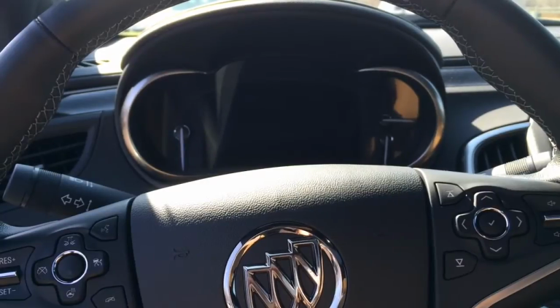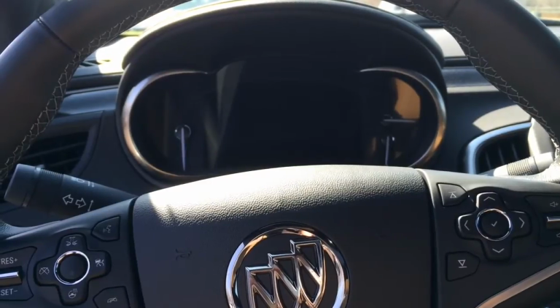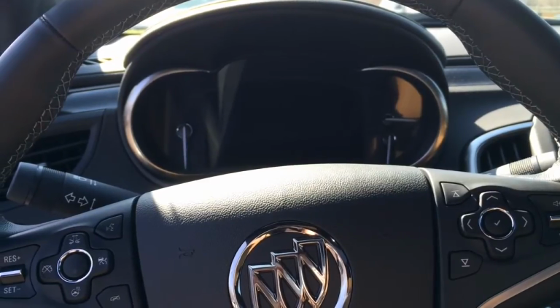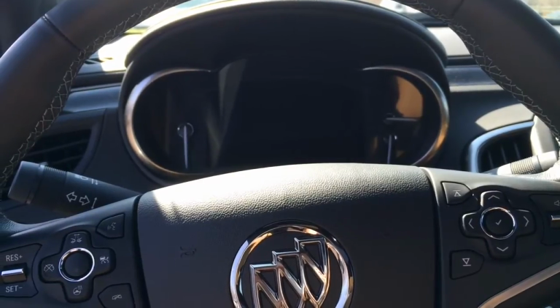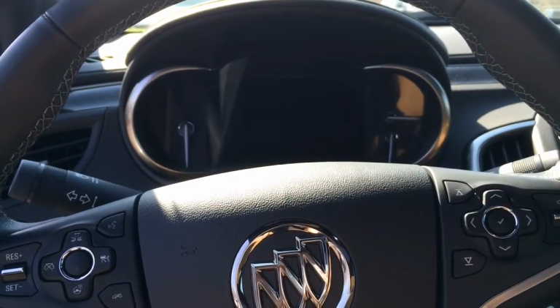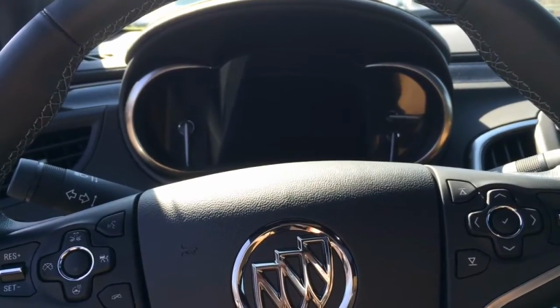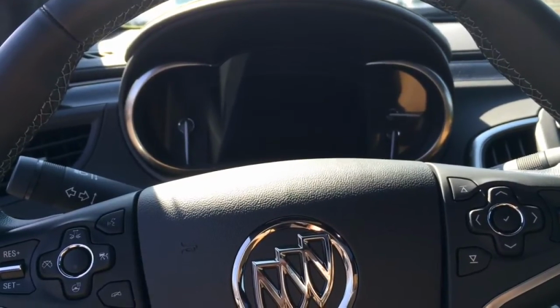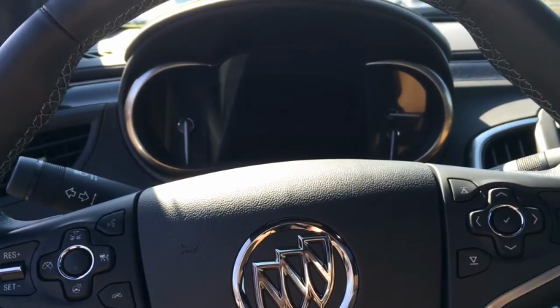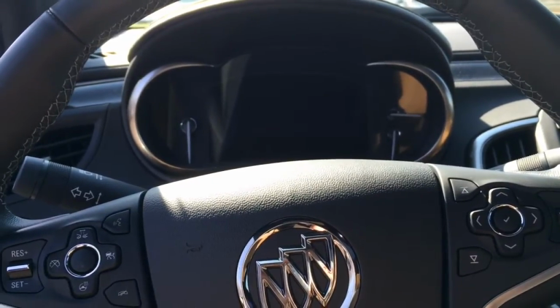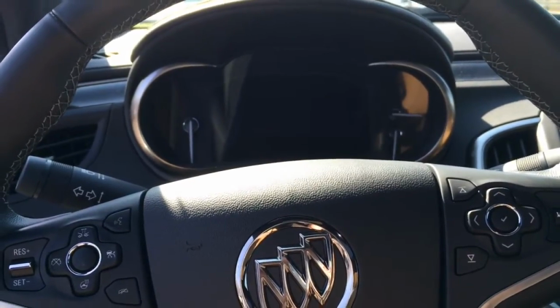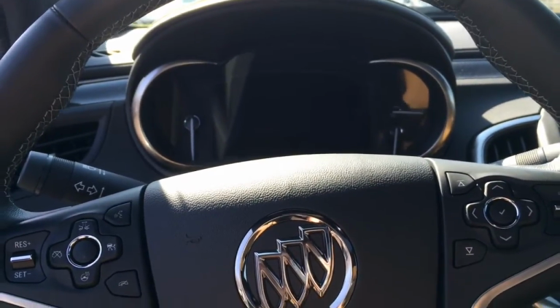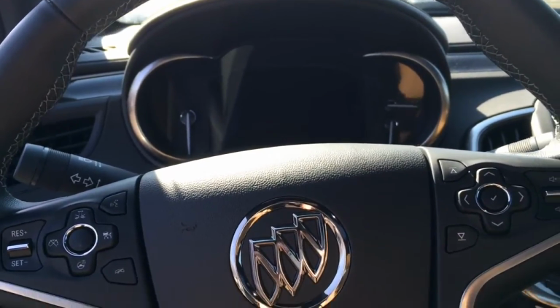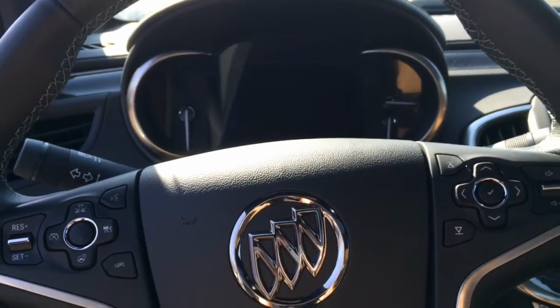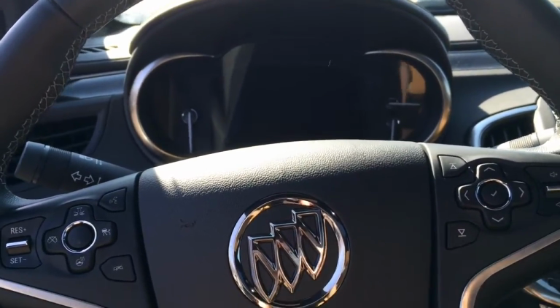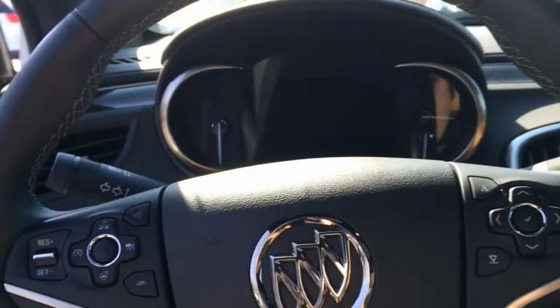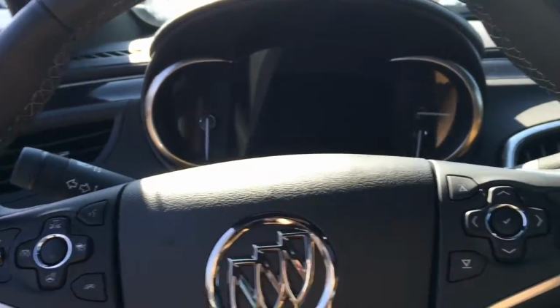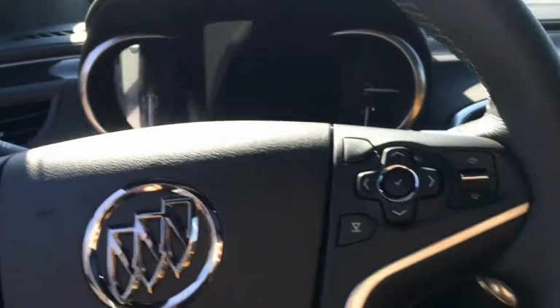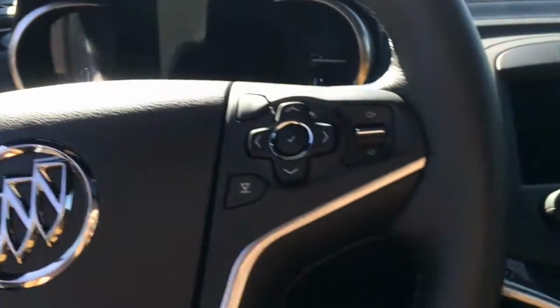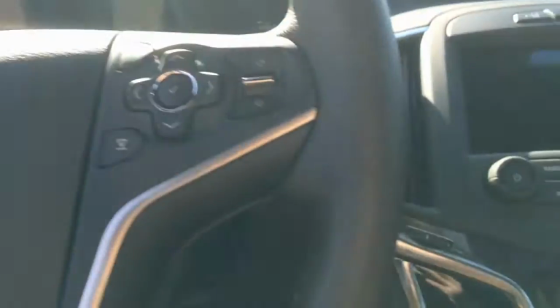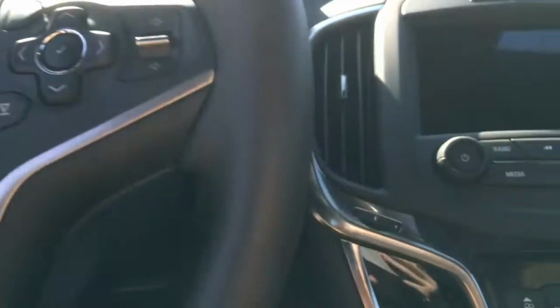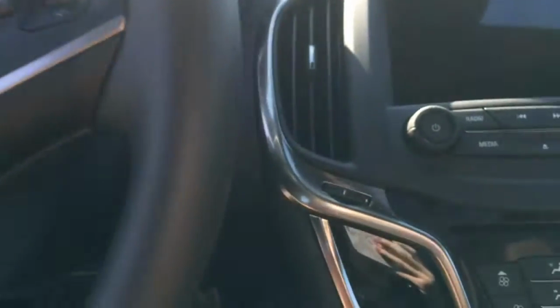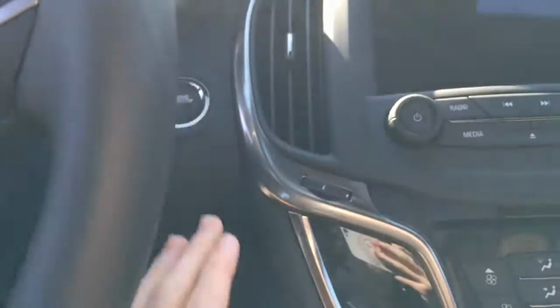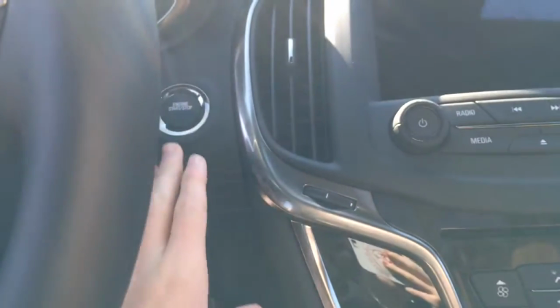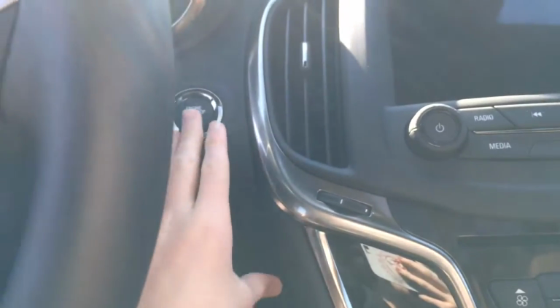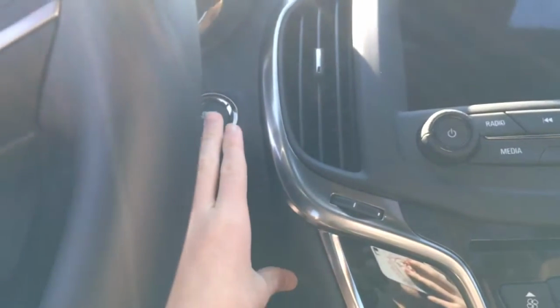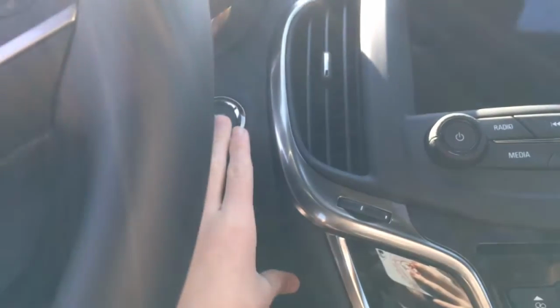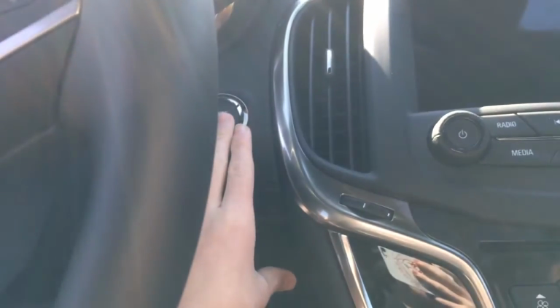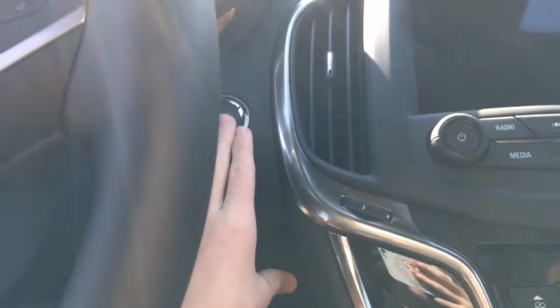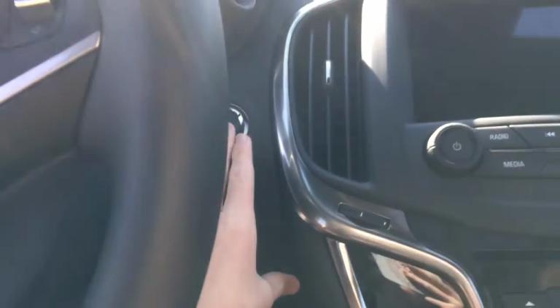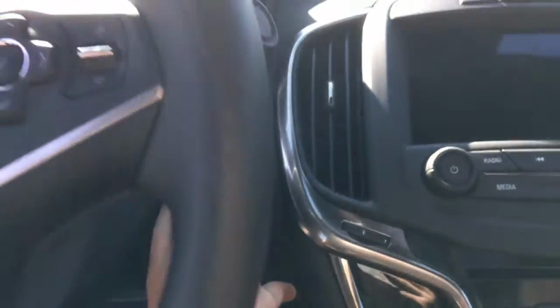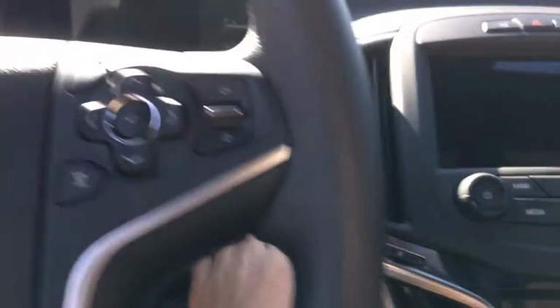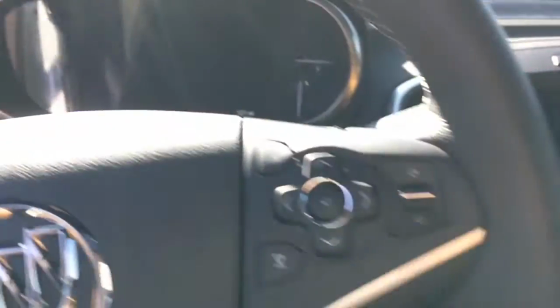In order to start your LaCrosse, you just put your foot on the brake and hit the chrome-accented push-button start.